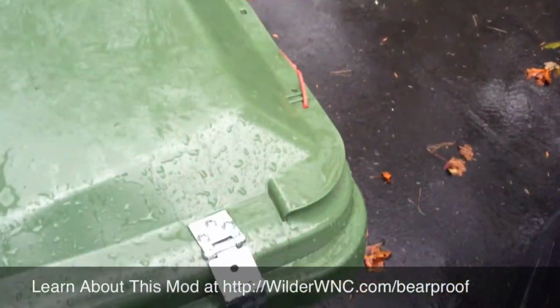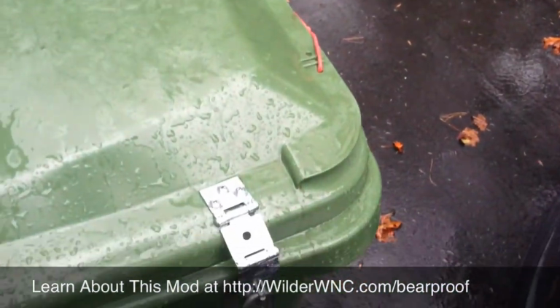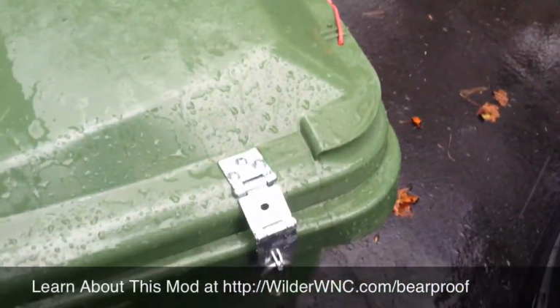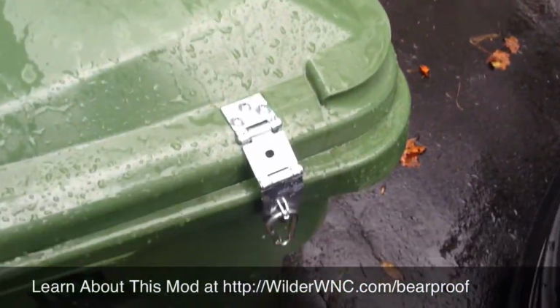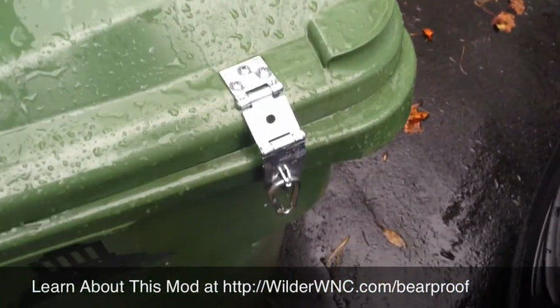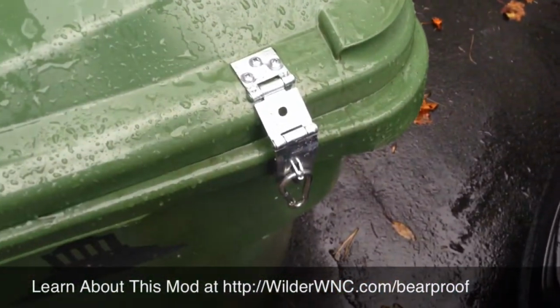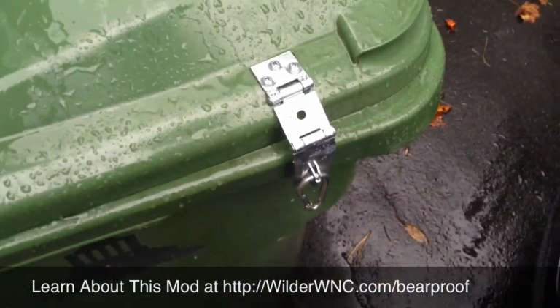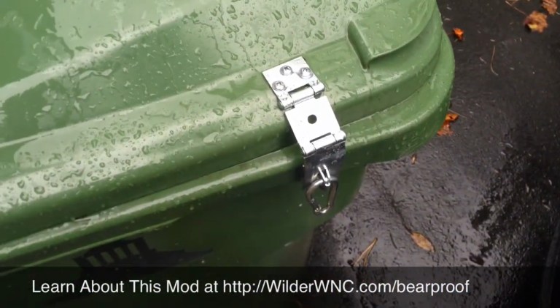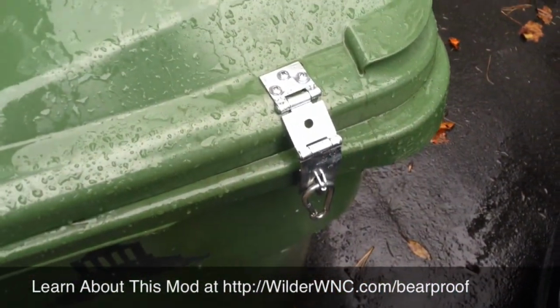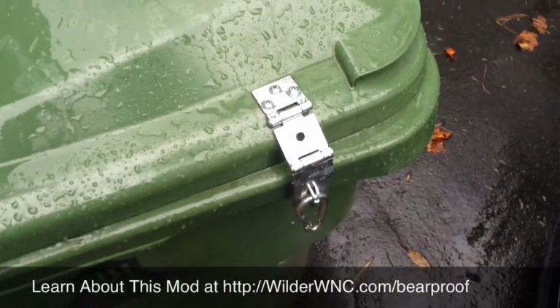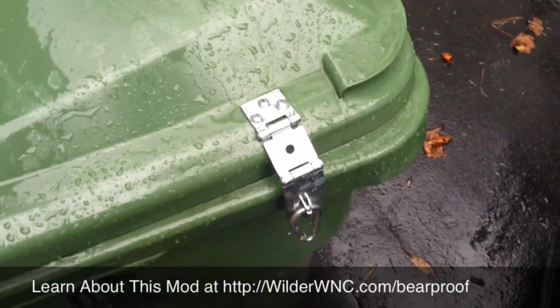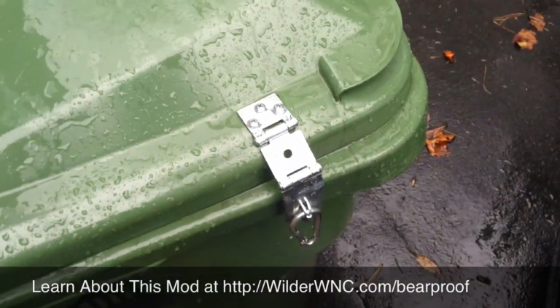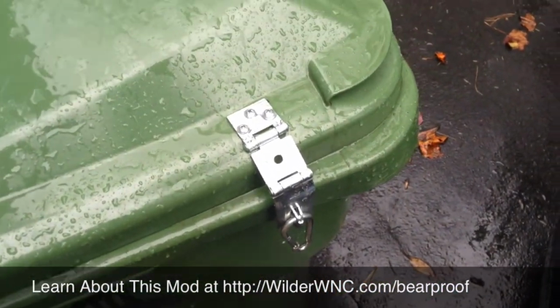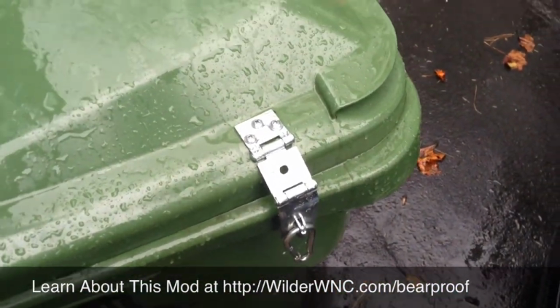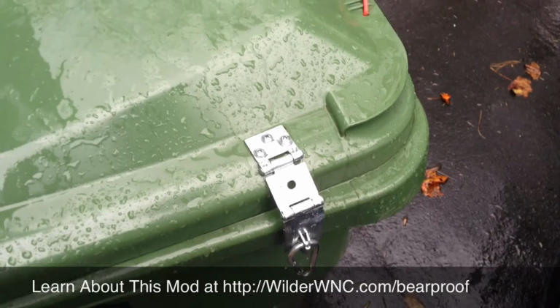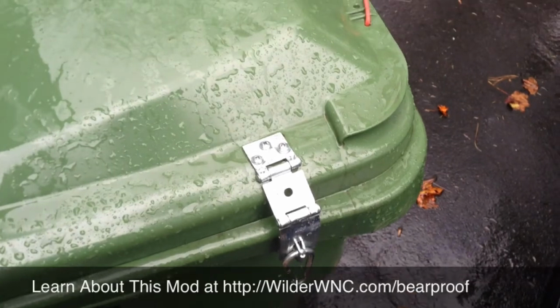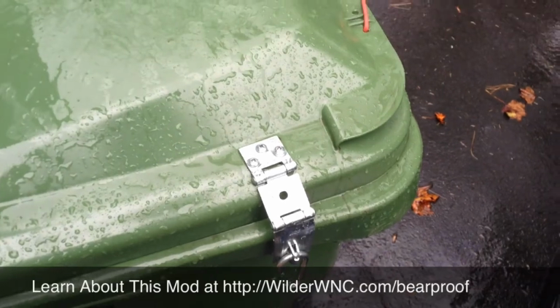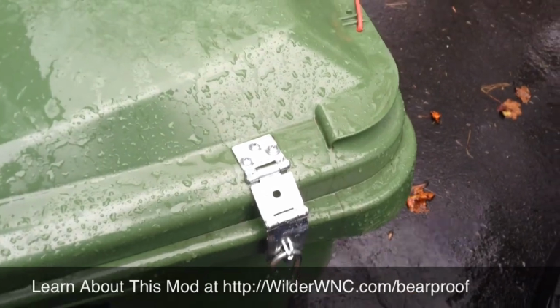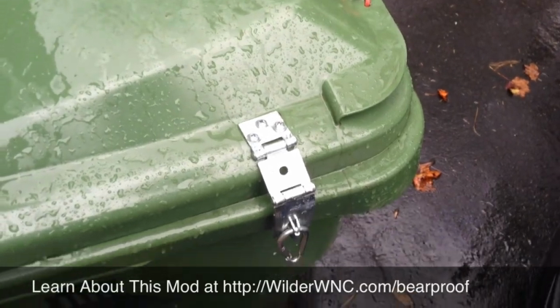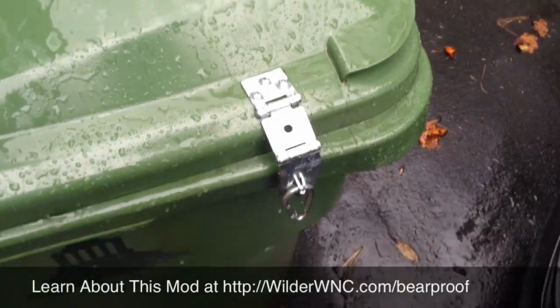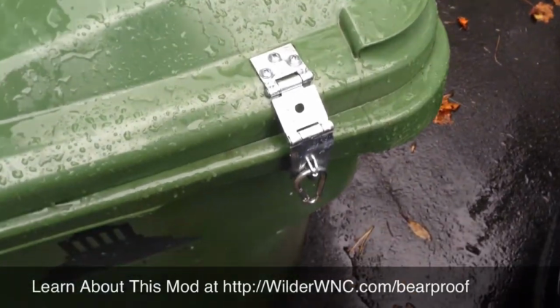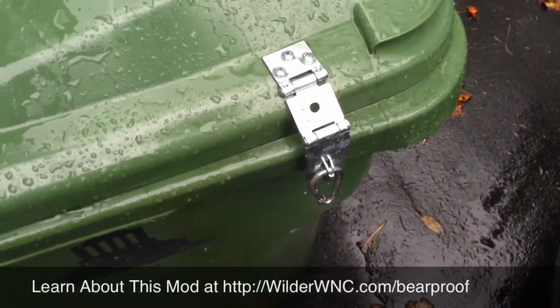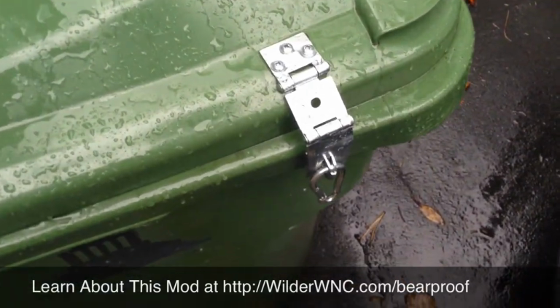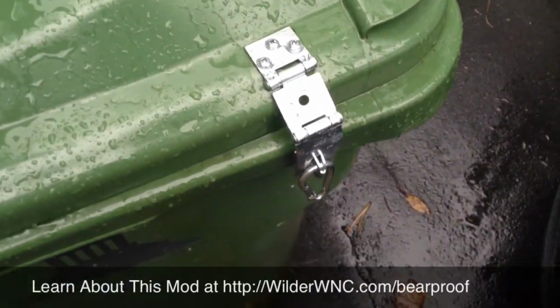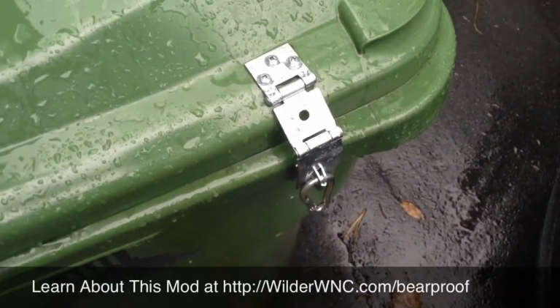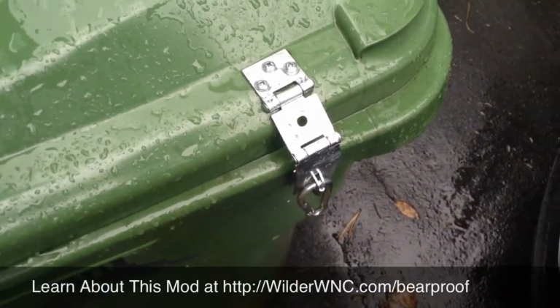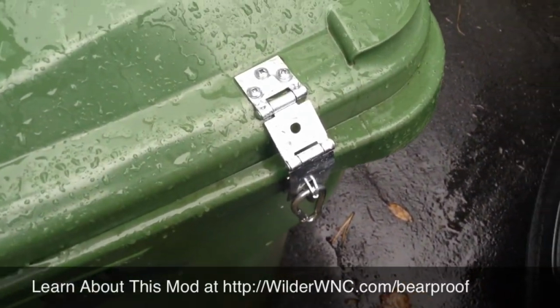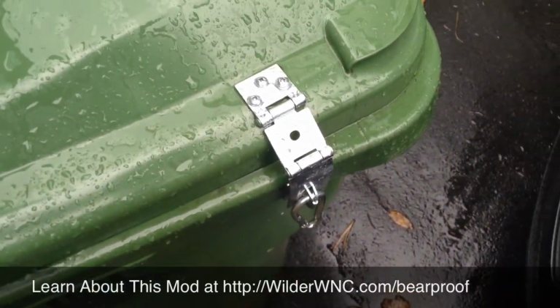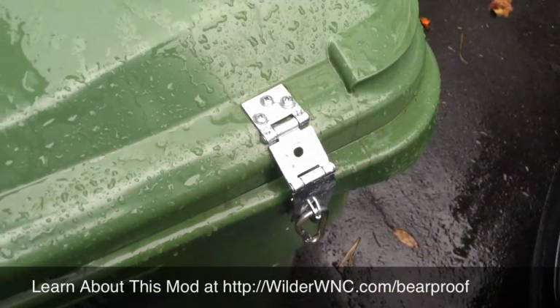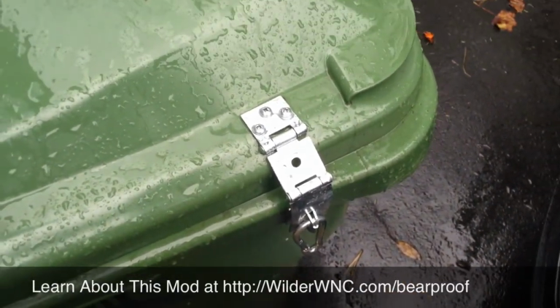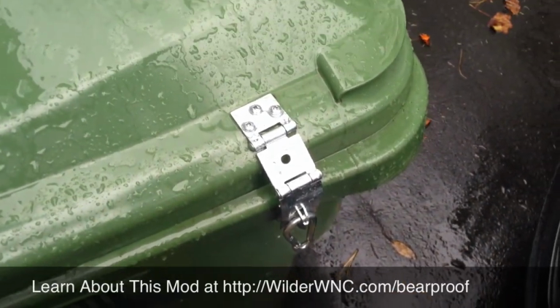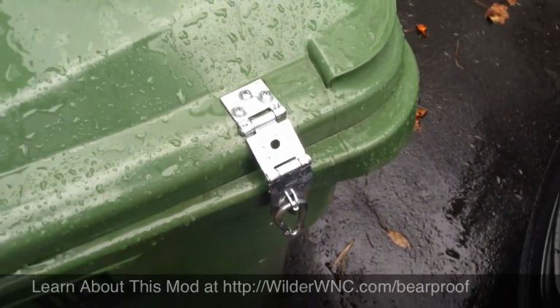This keeps the bears out unless they really want to get in, which sometimes they do.